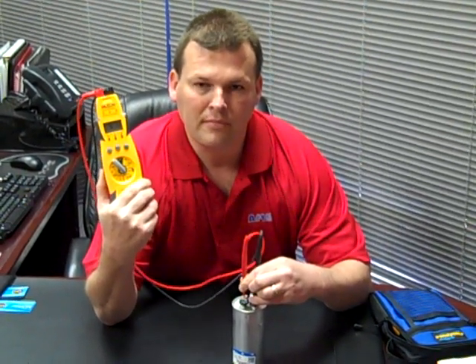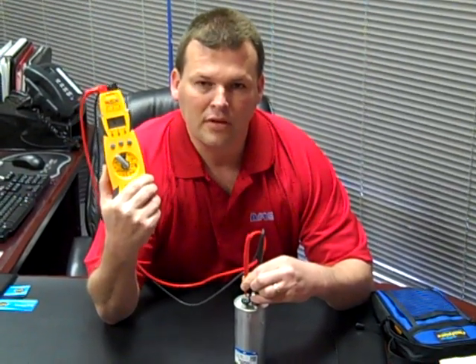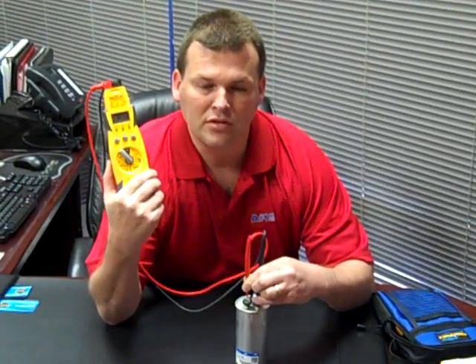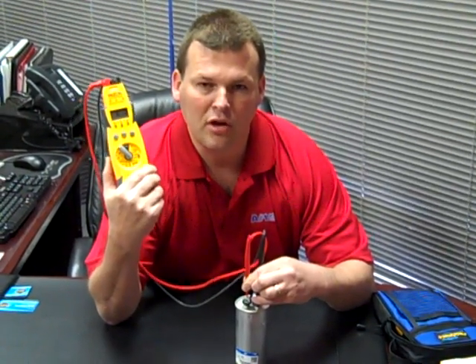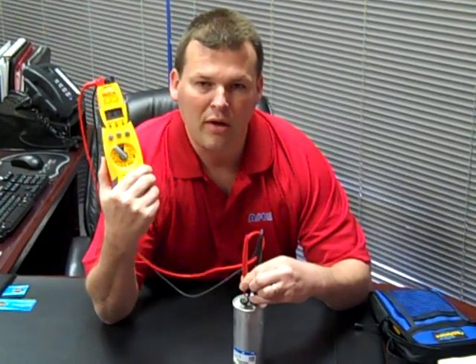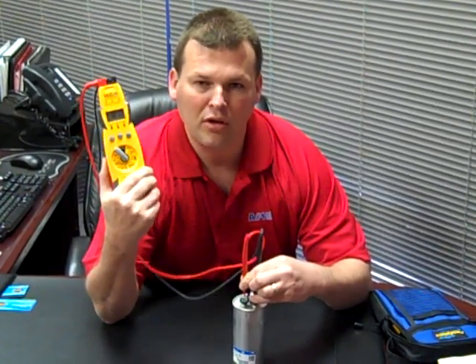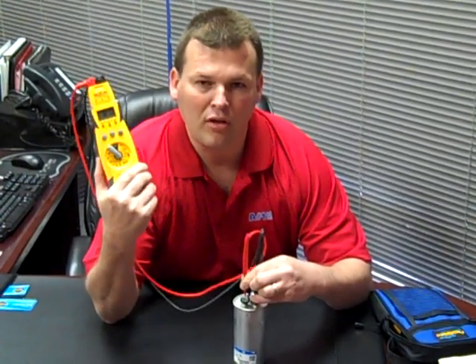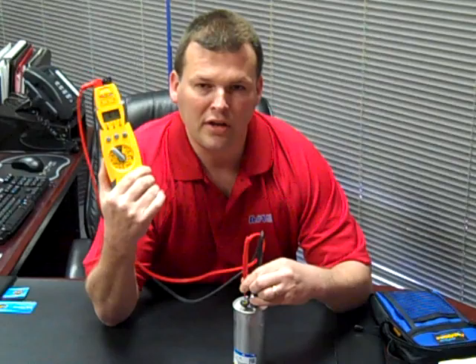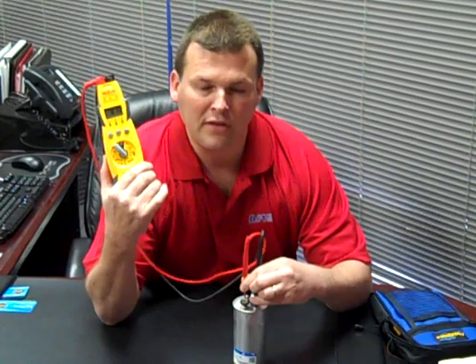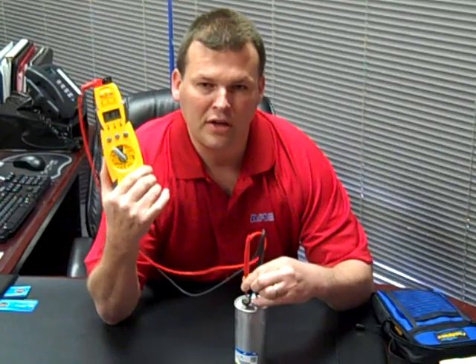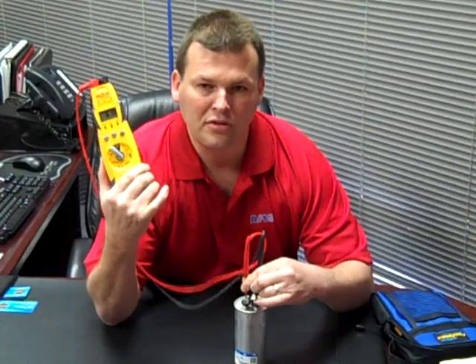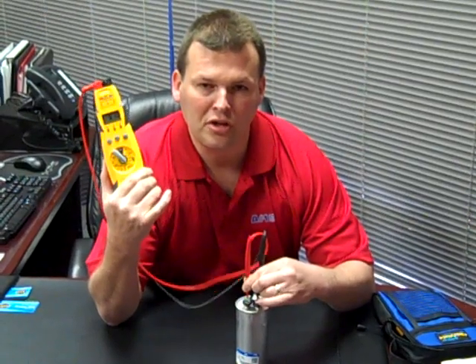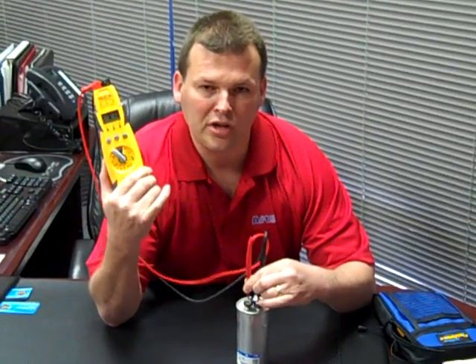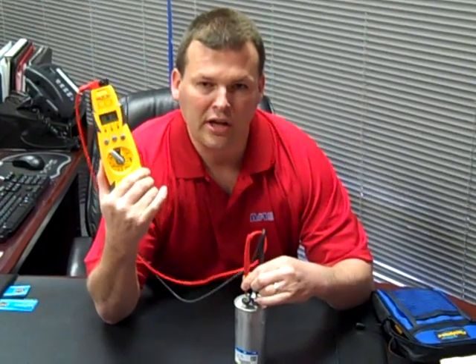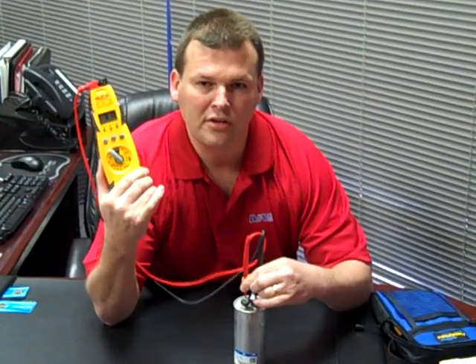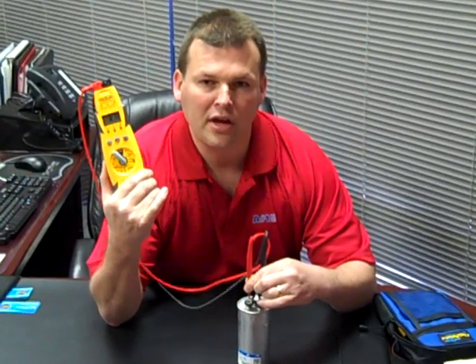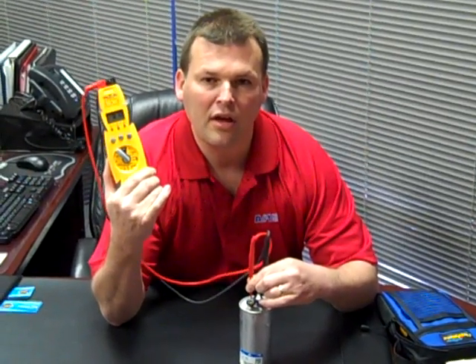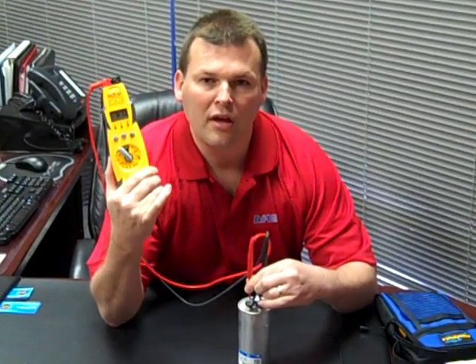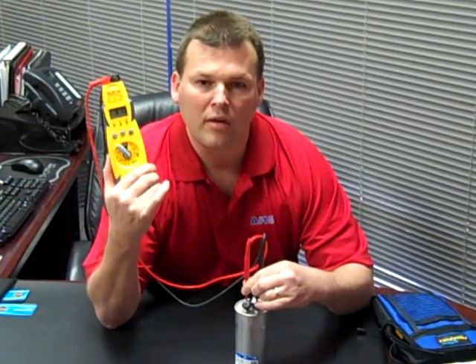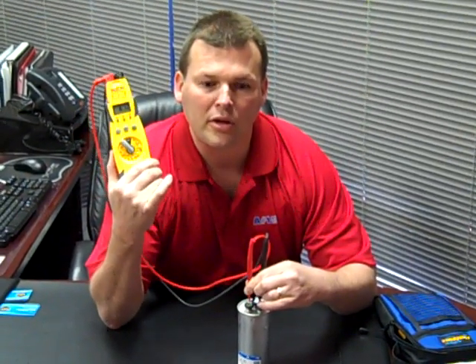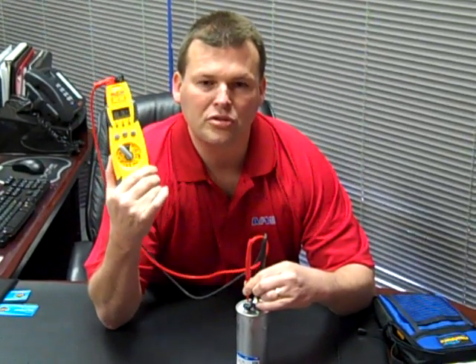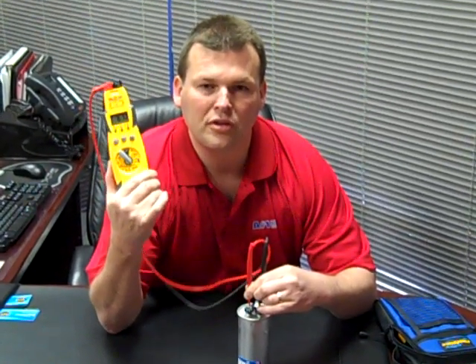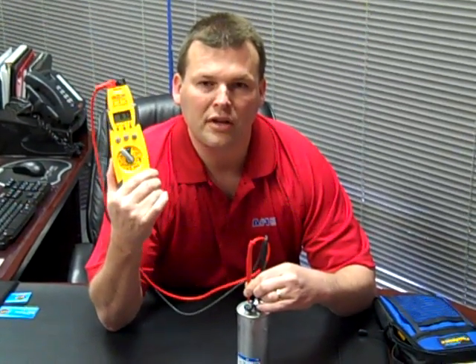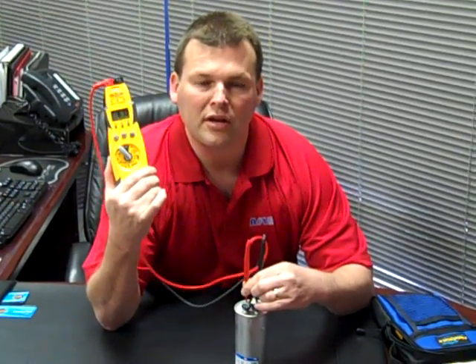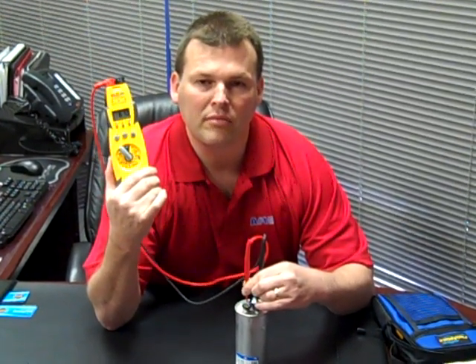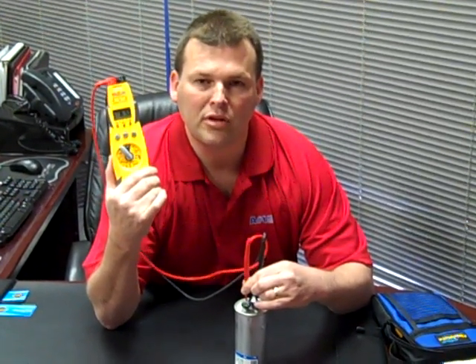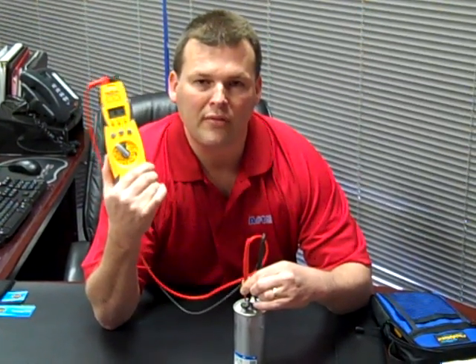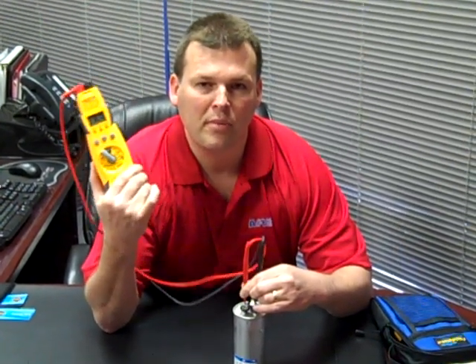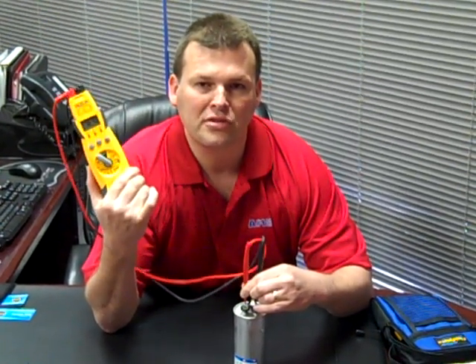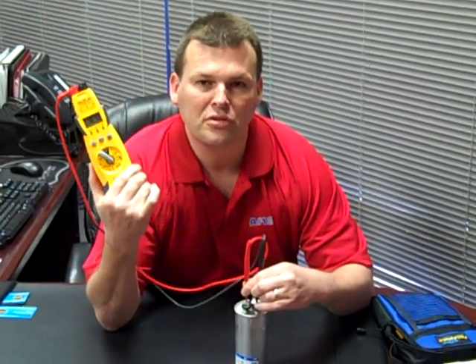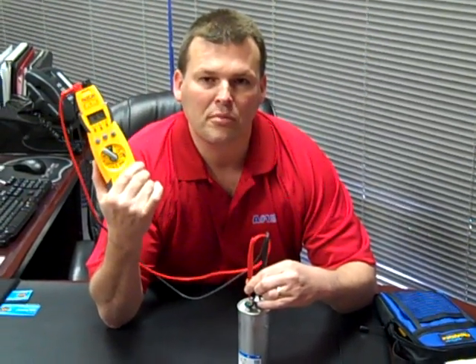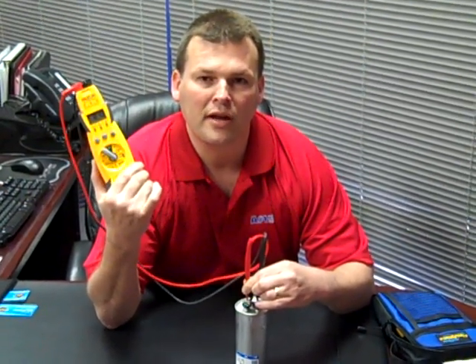So I would call in and definitely get your unit checked out today and make sure that you don't have a capacitor going bad.